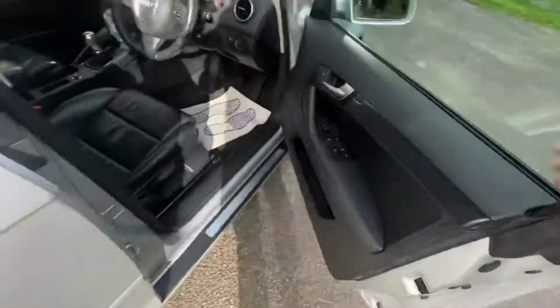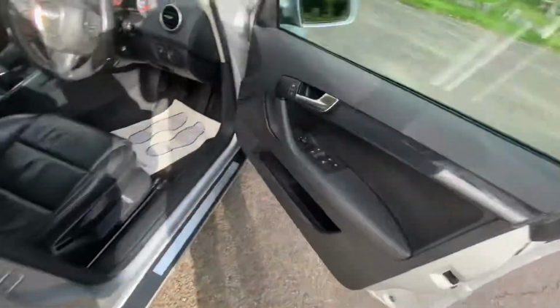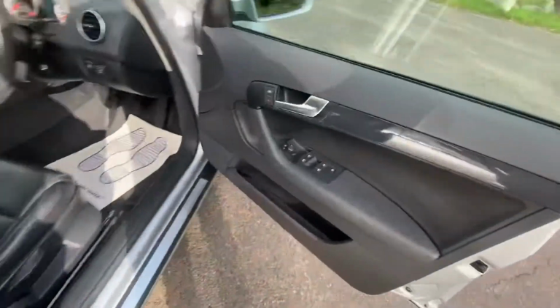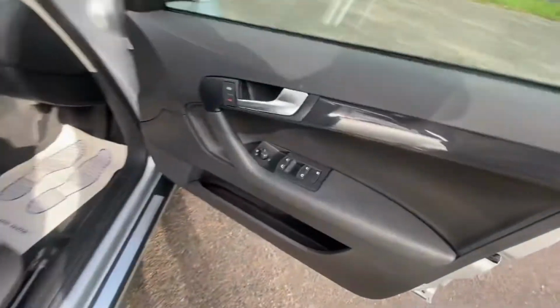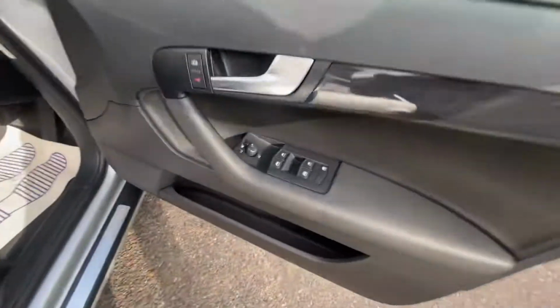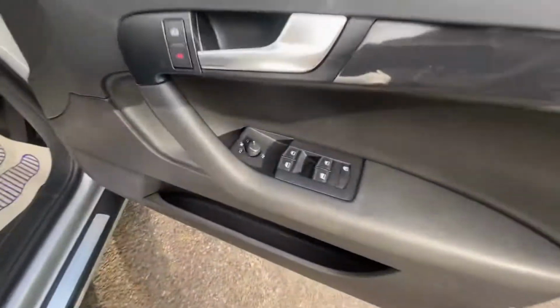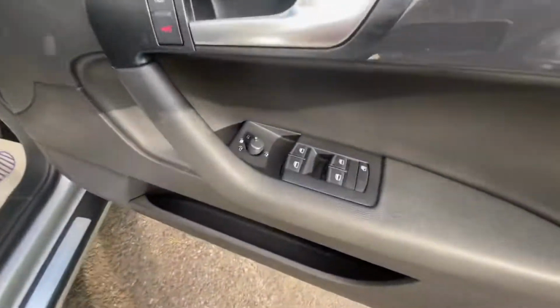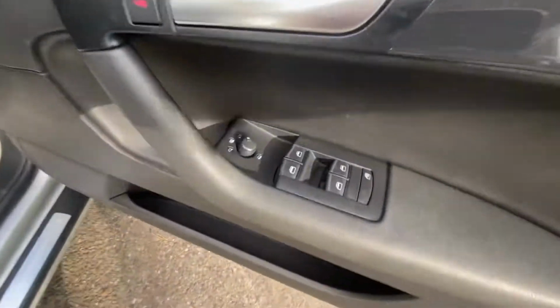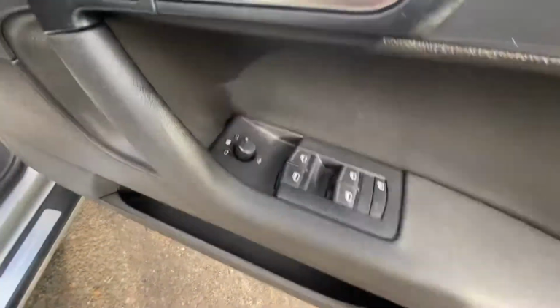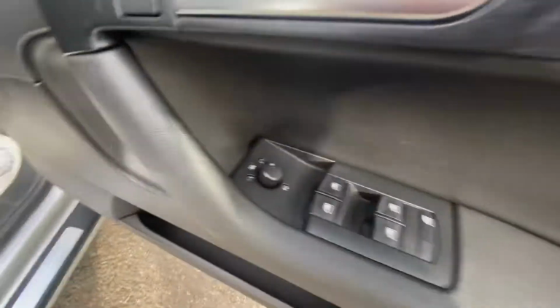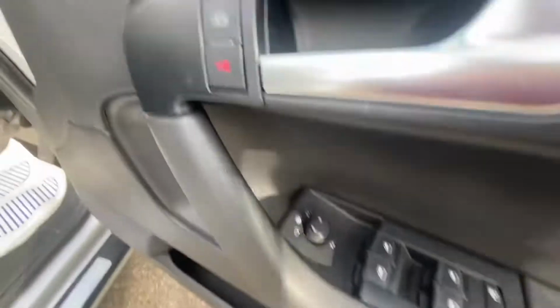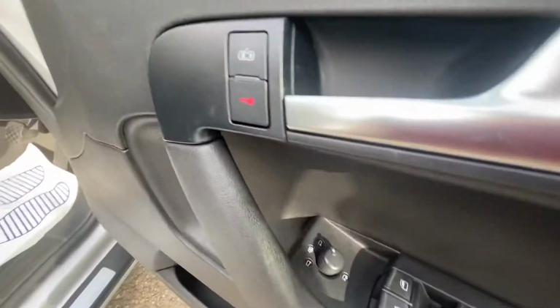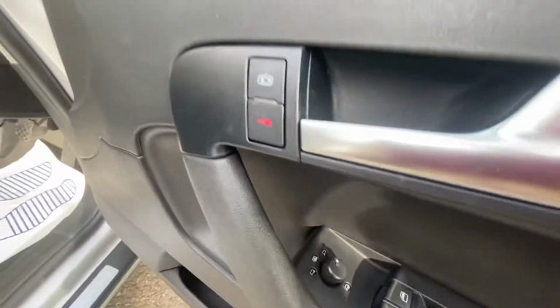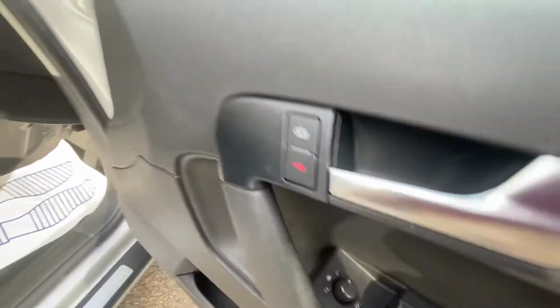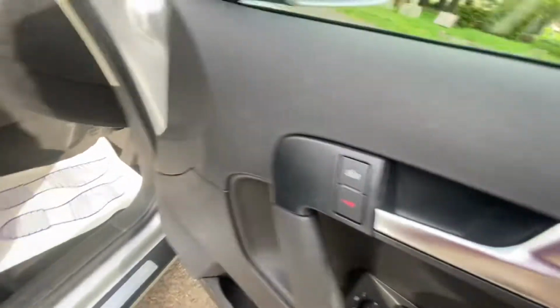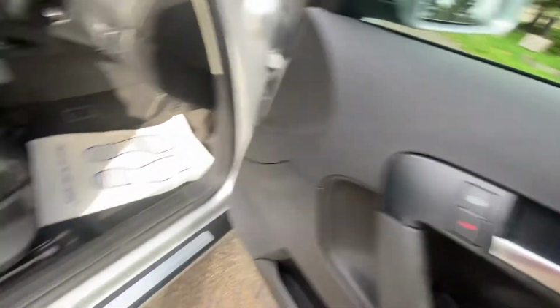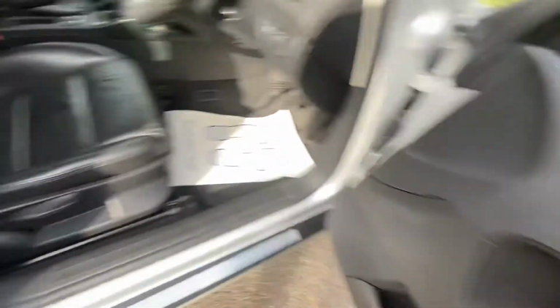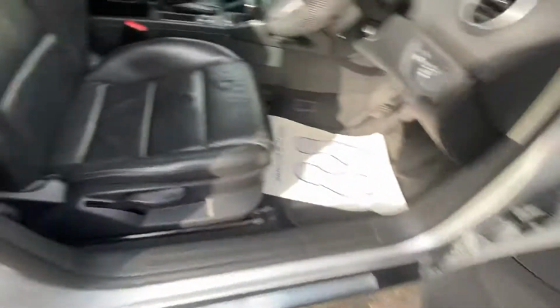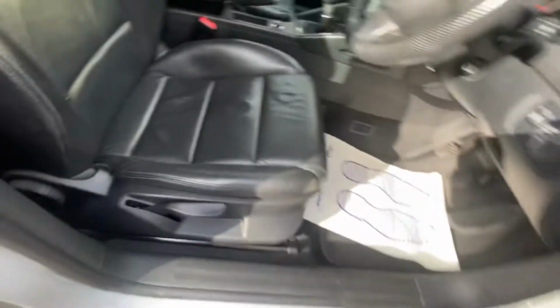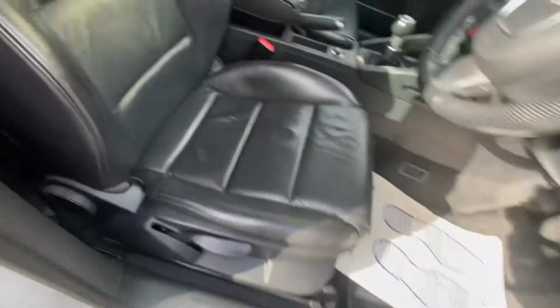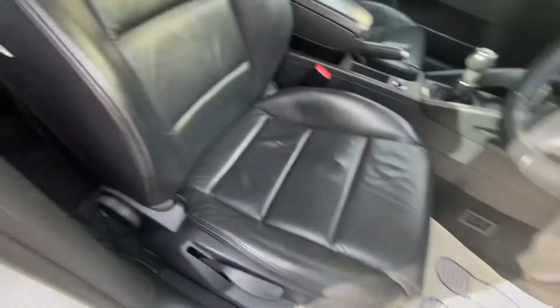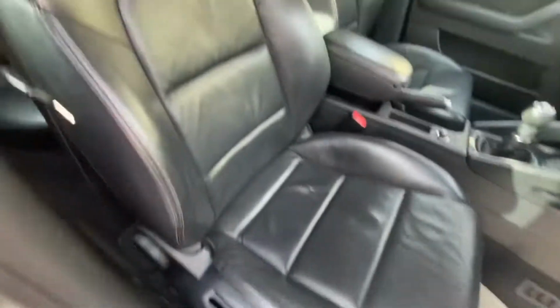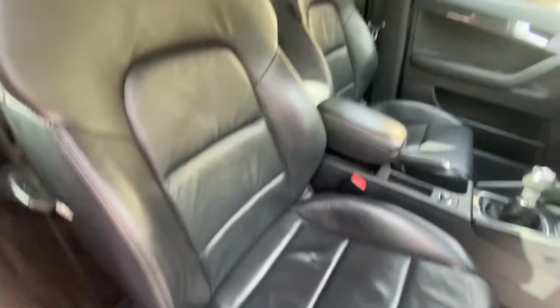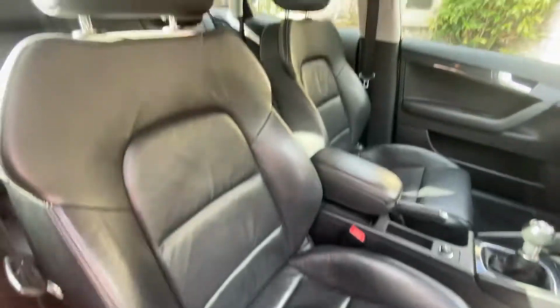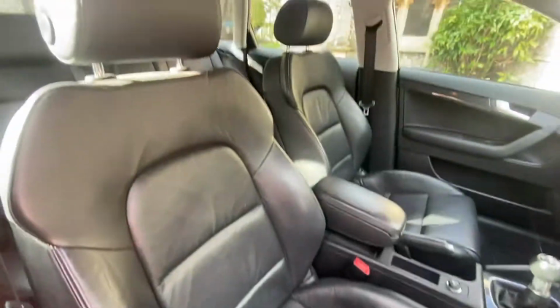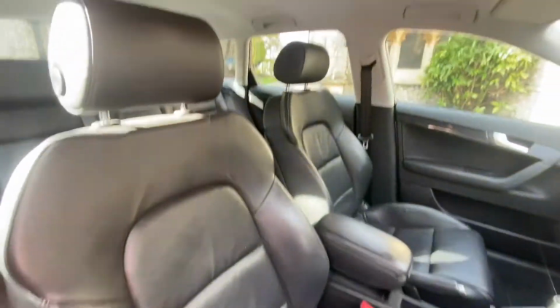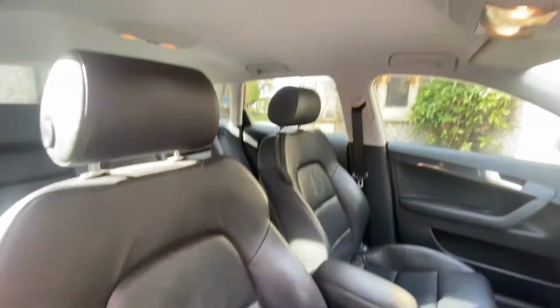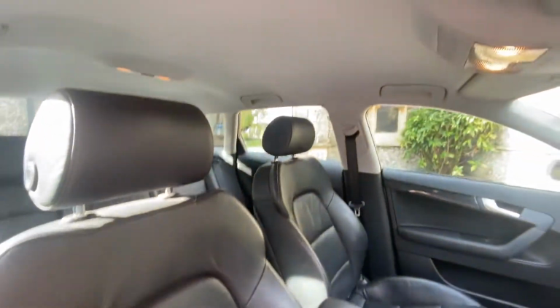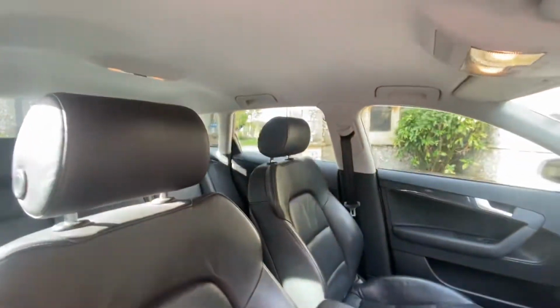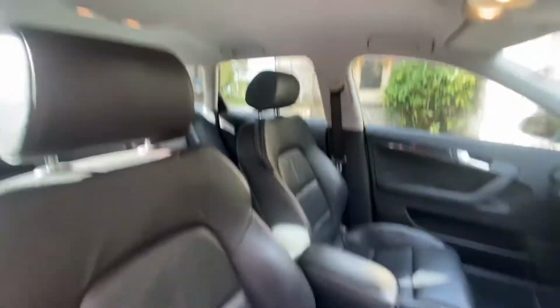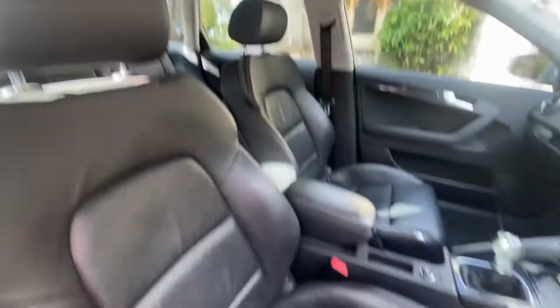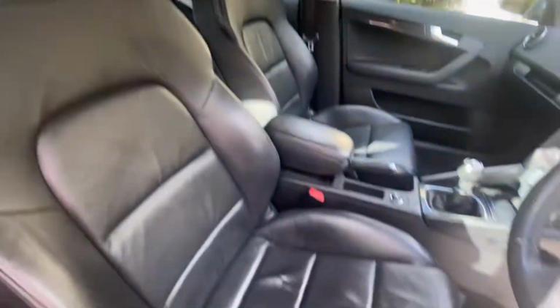It's got electric windows front and back, electric folding mirrors, central locking, and black full leather with grey headlining.